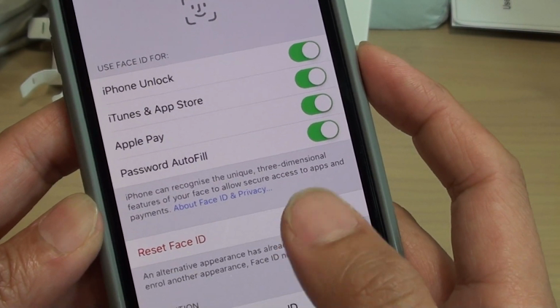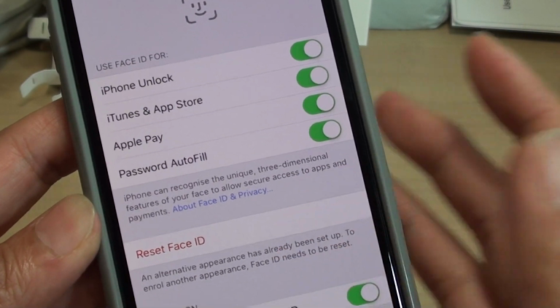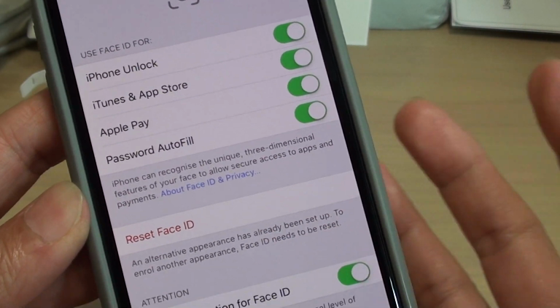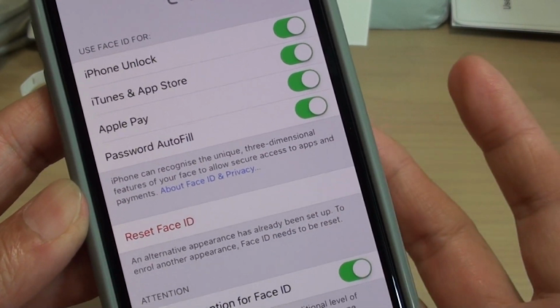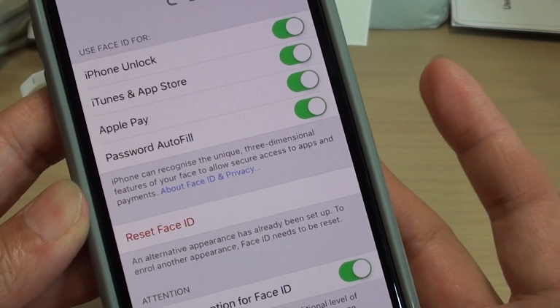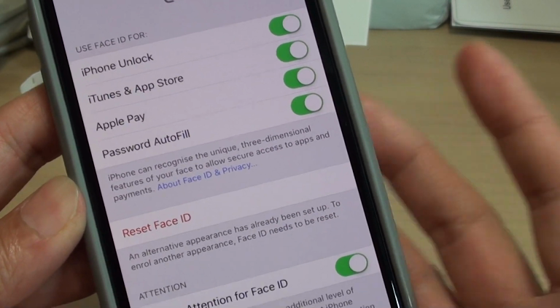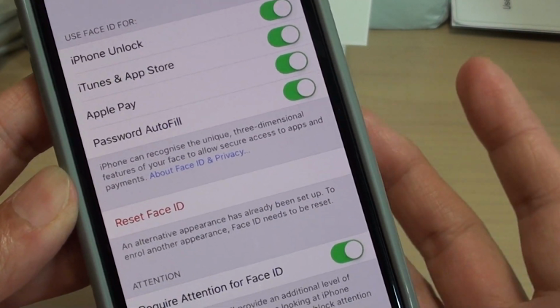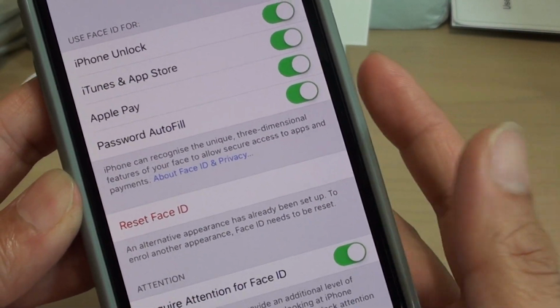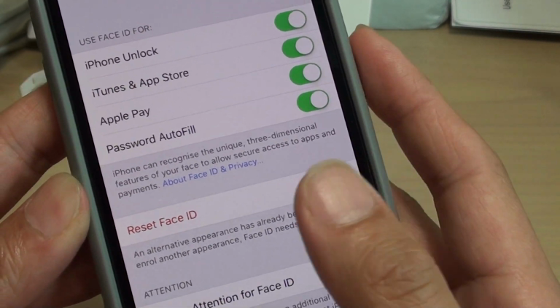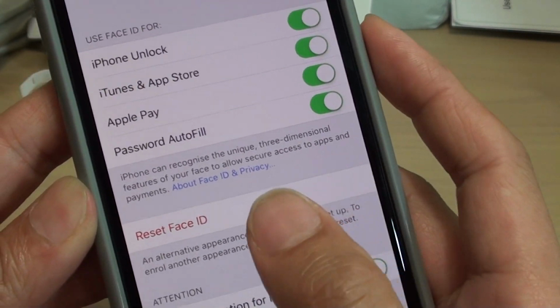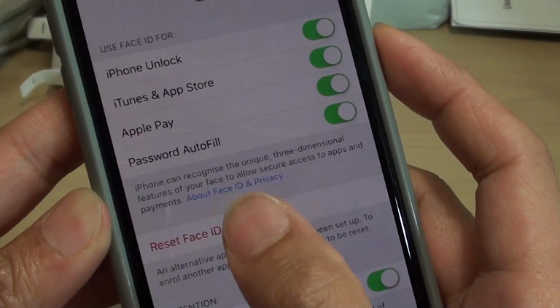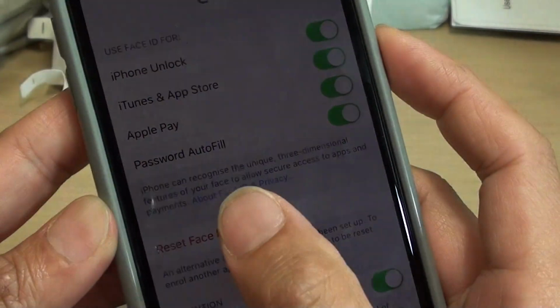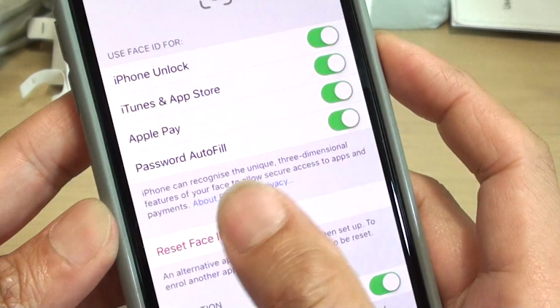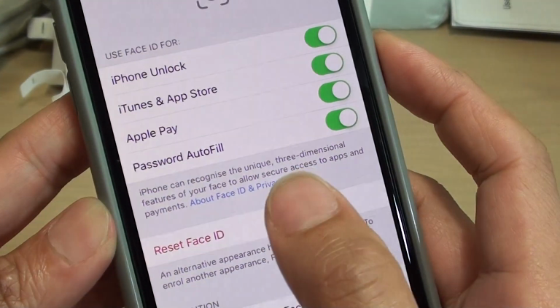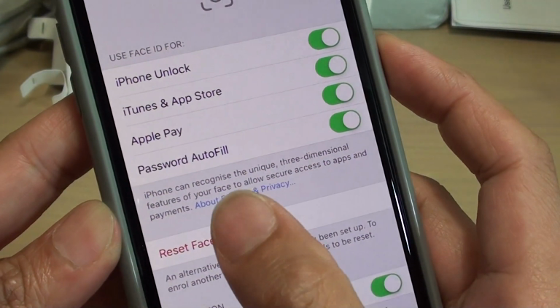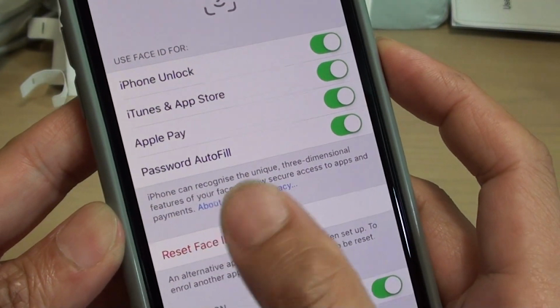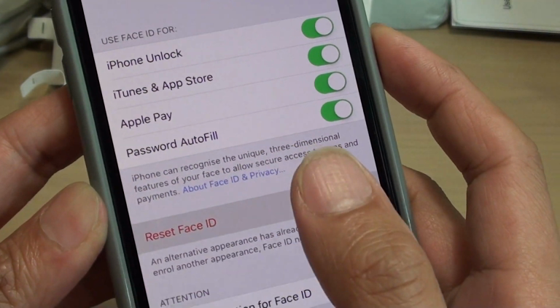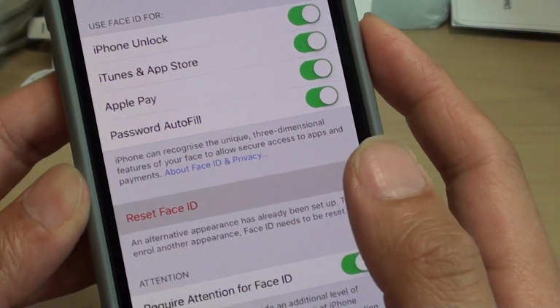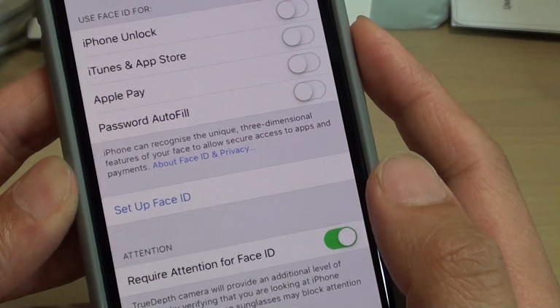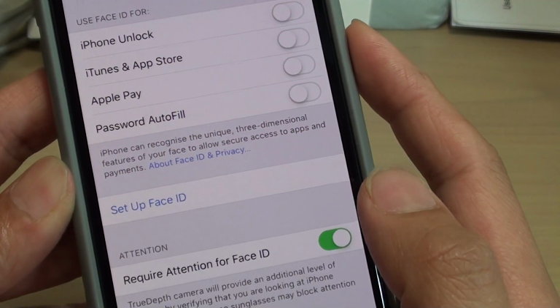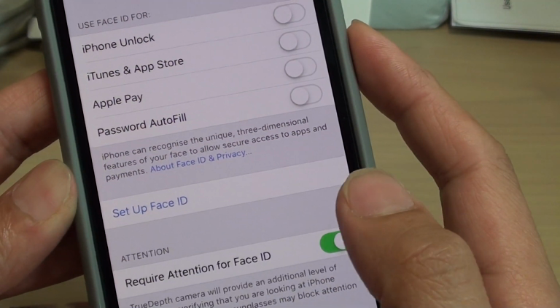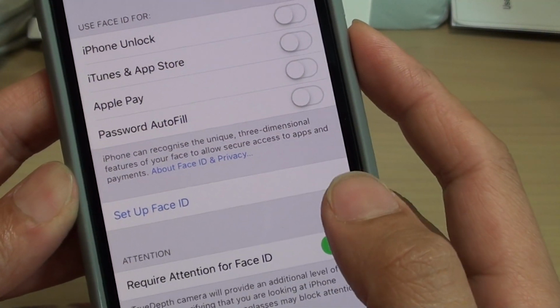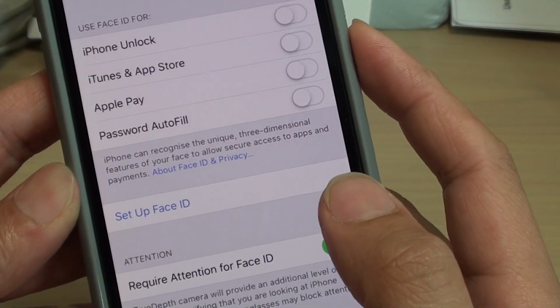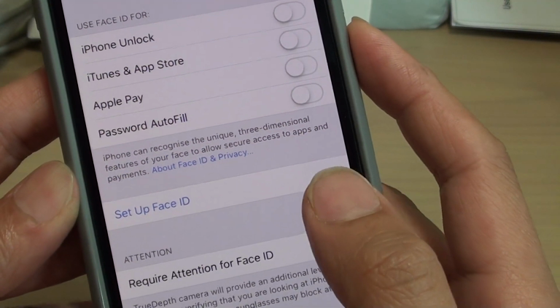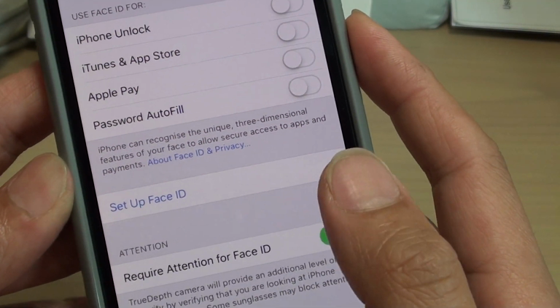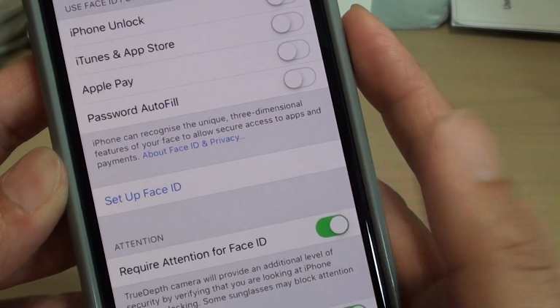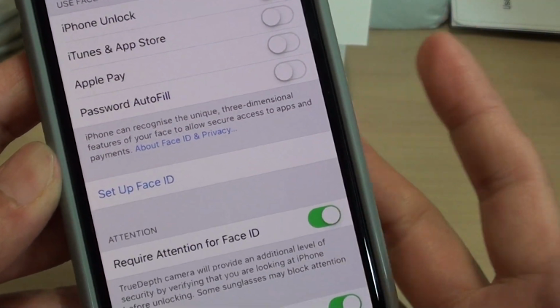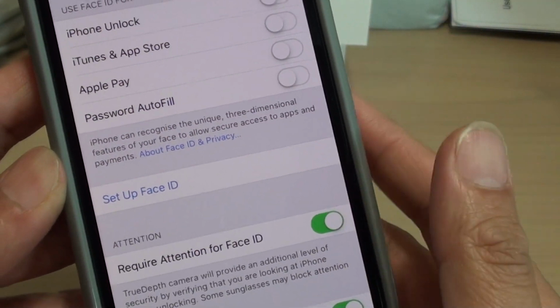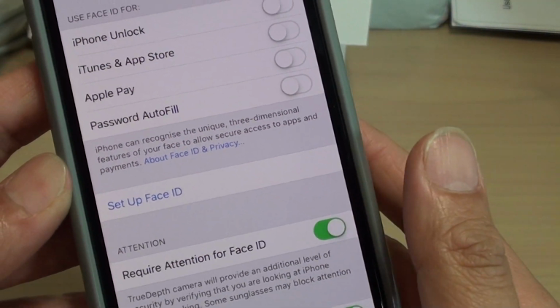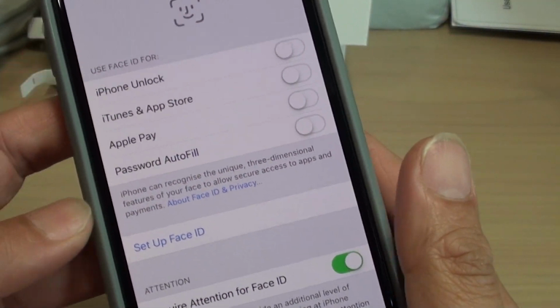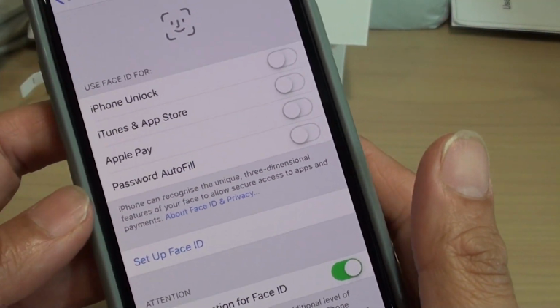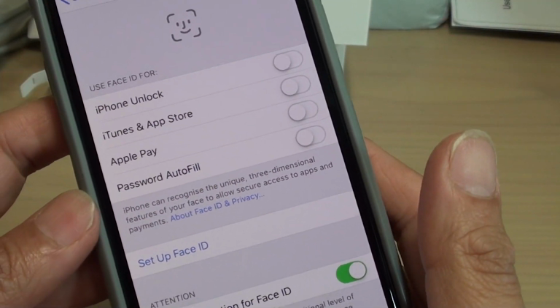If you want to add a different Face ID, you need to reset the Face ID here and then set up a new Face ID.